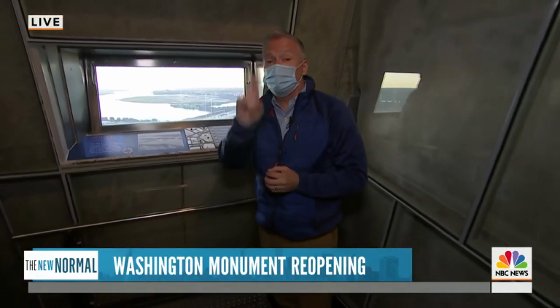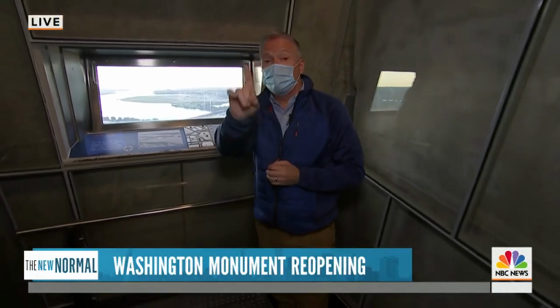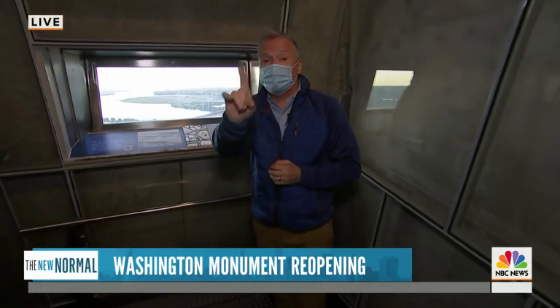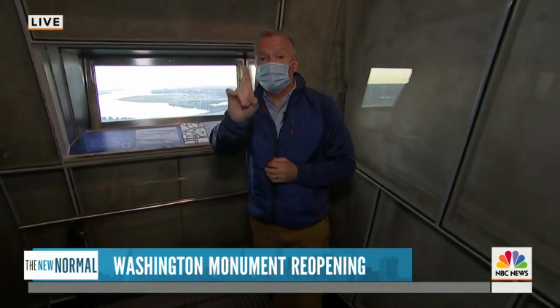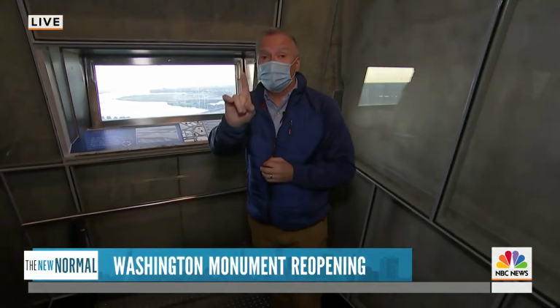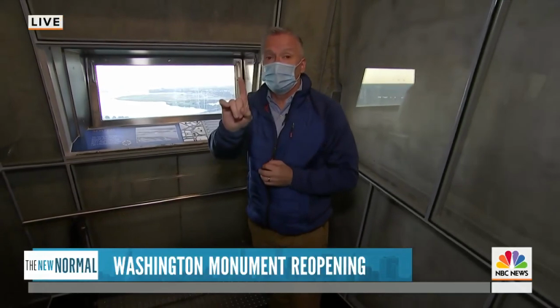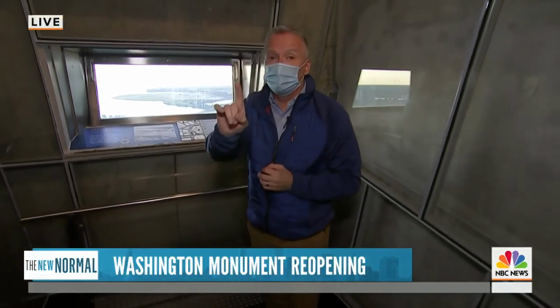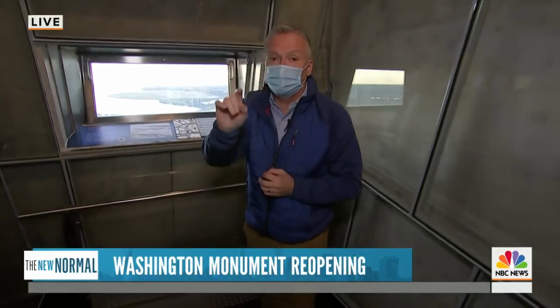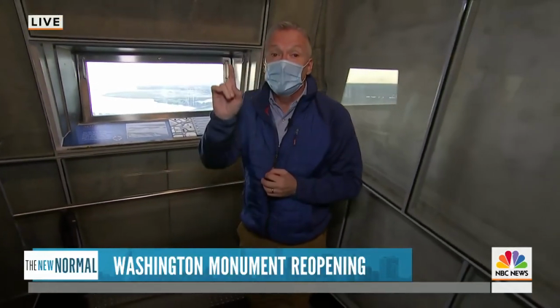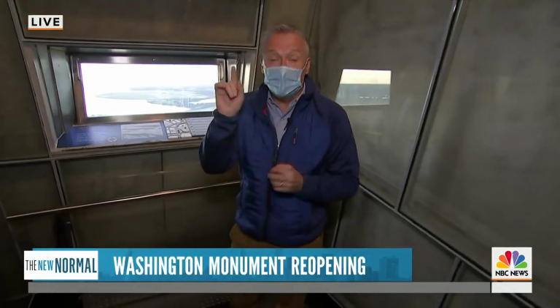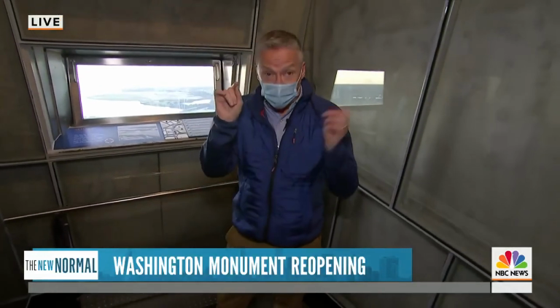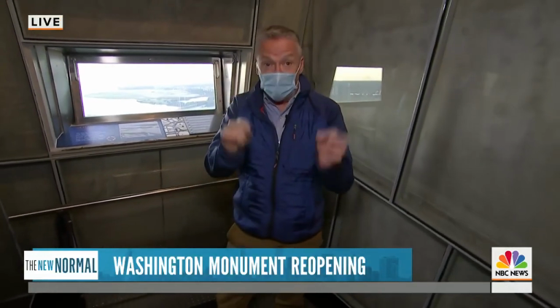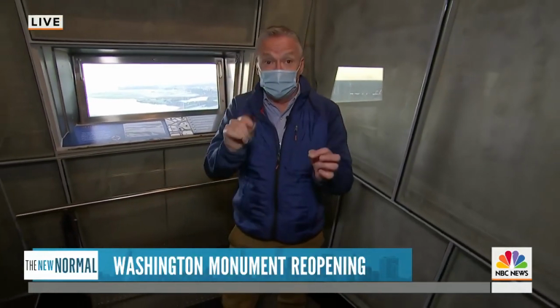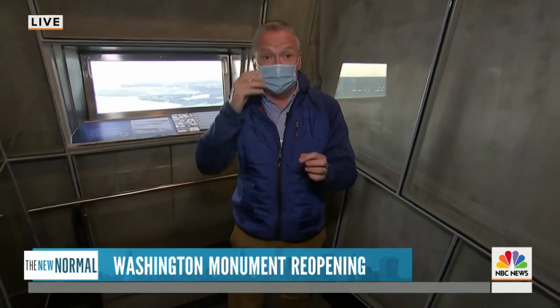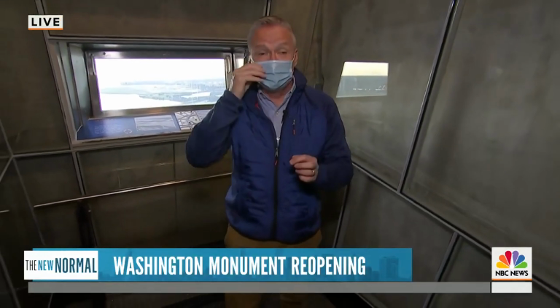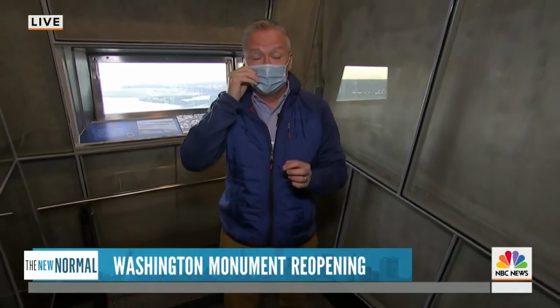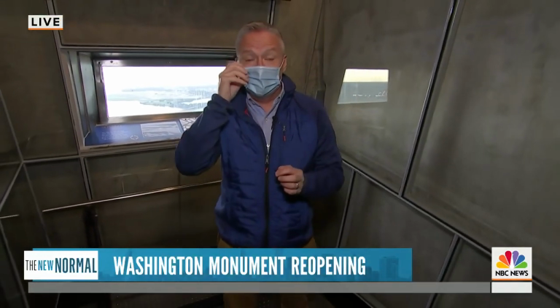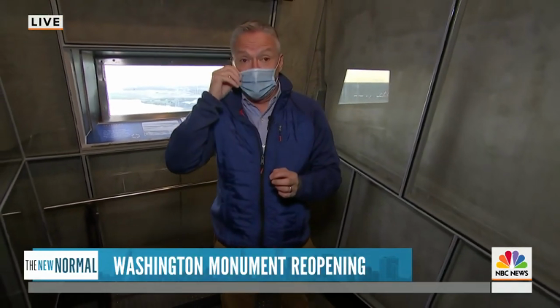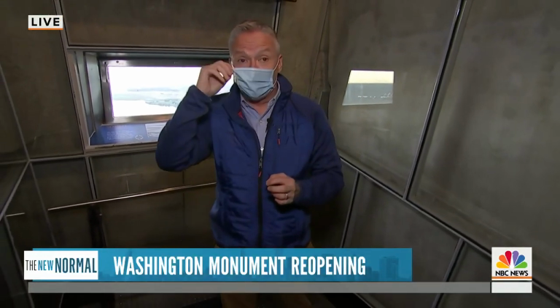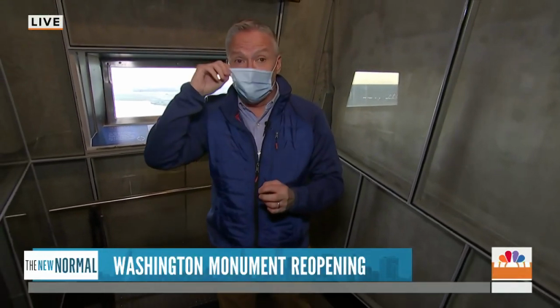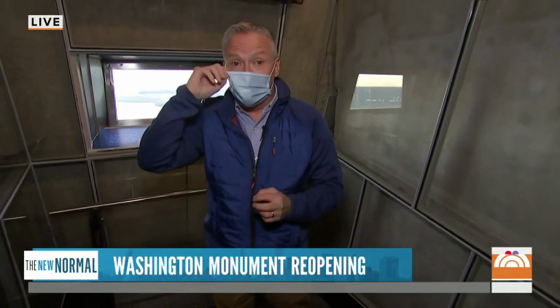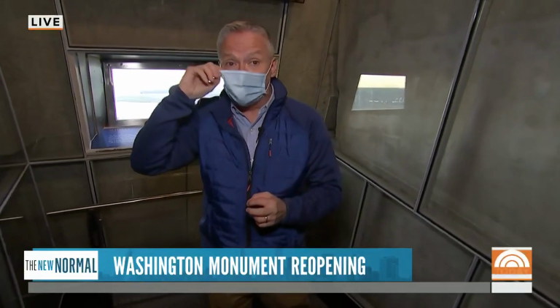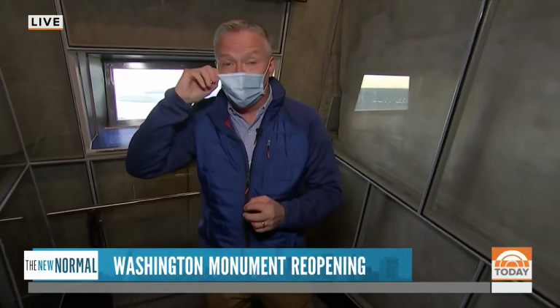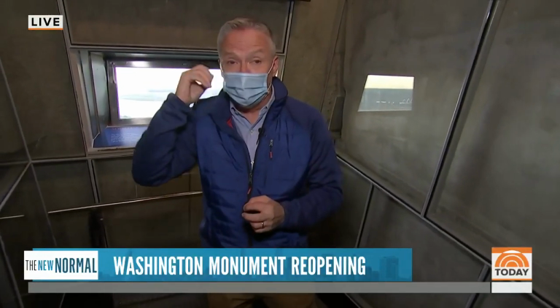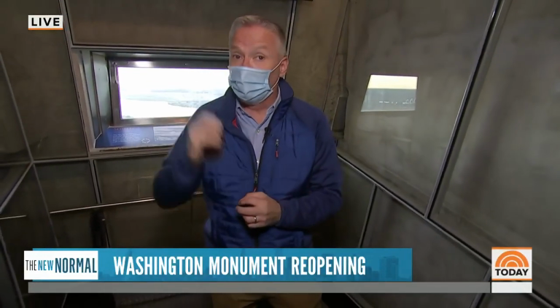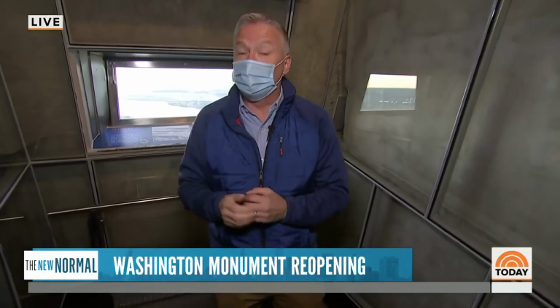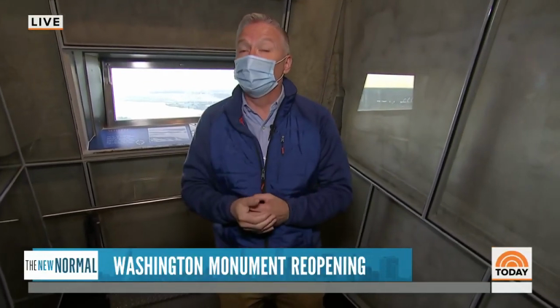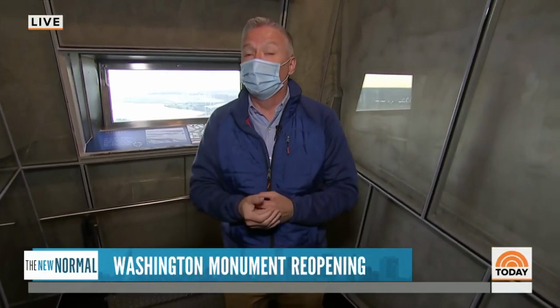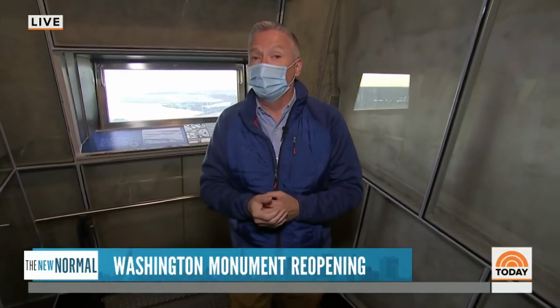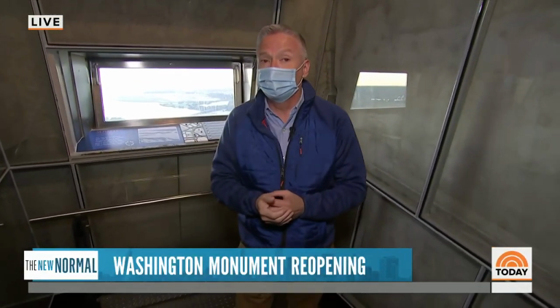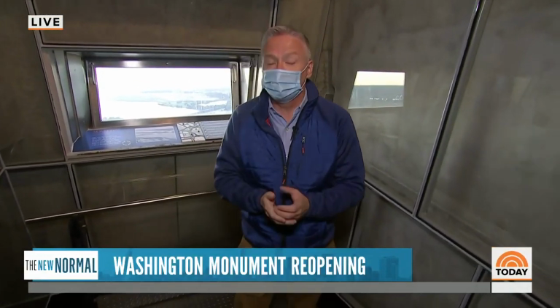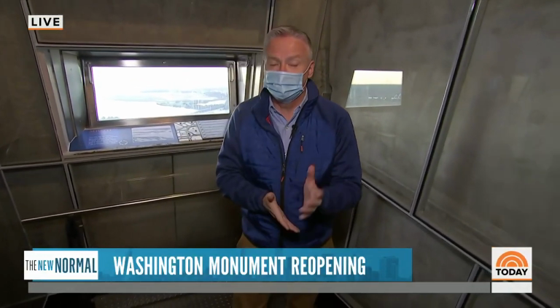One last thing I should have mentioned: if you come here, you've got to wear a mask. Otherwise, you don't get in.